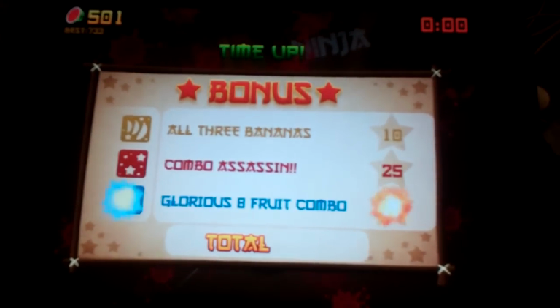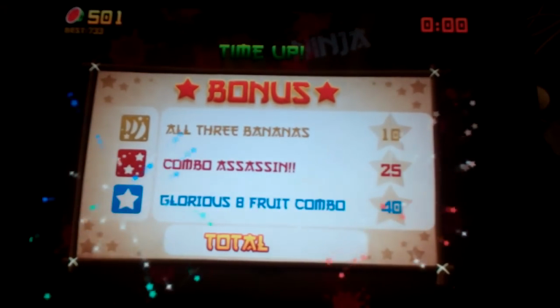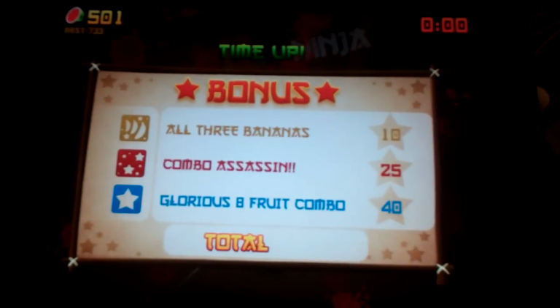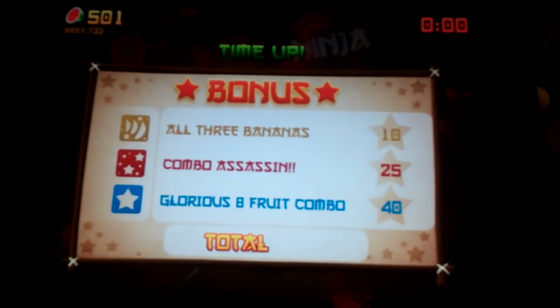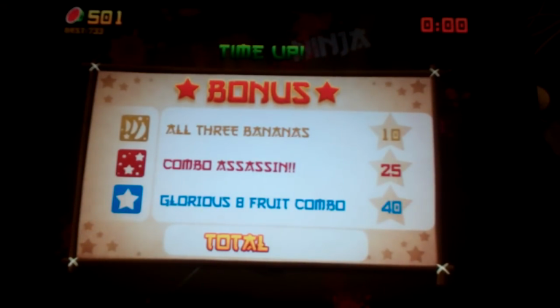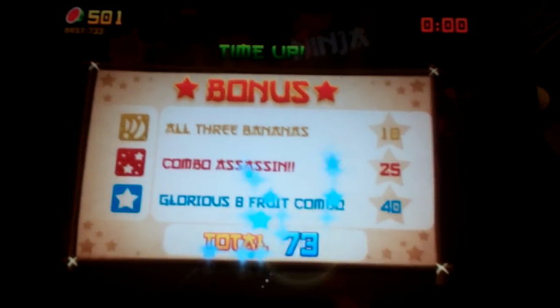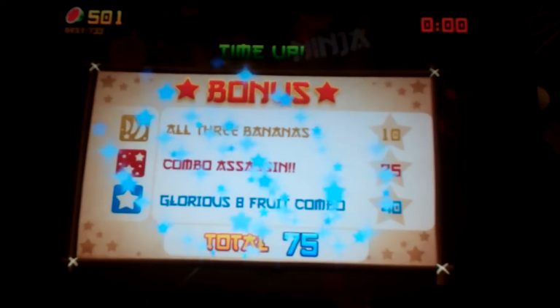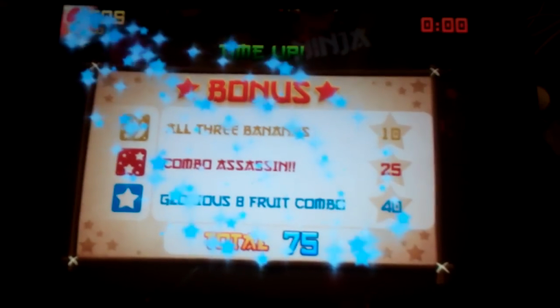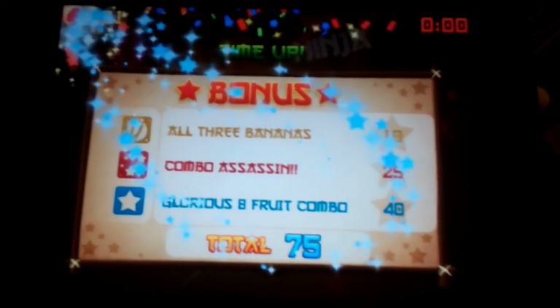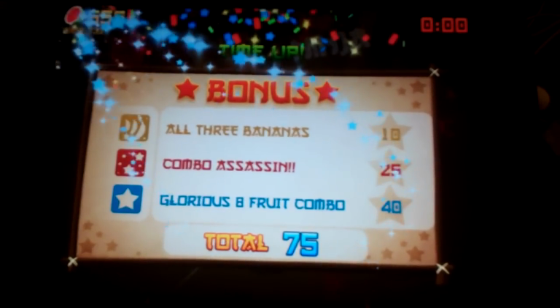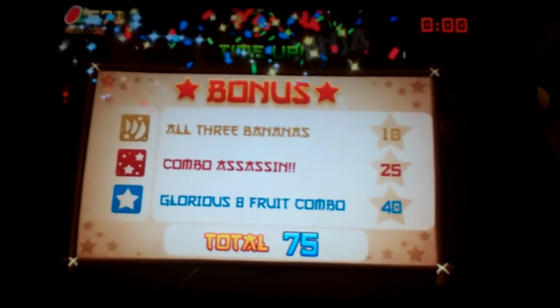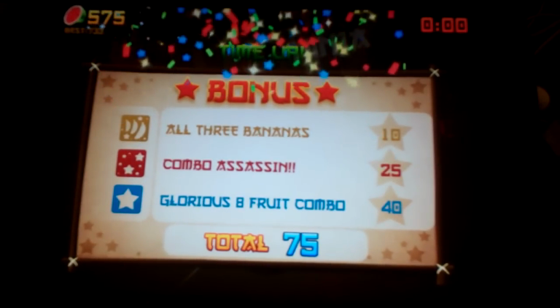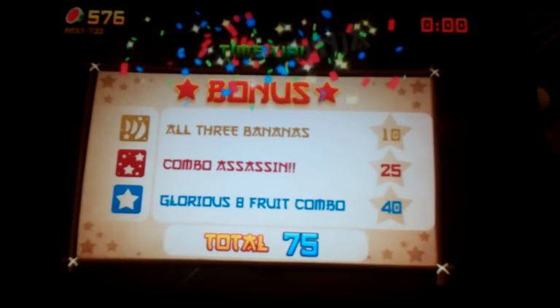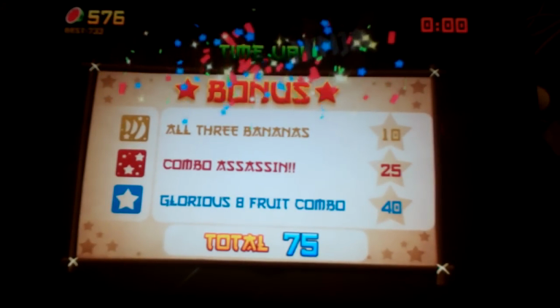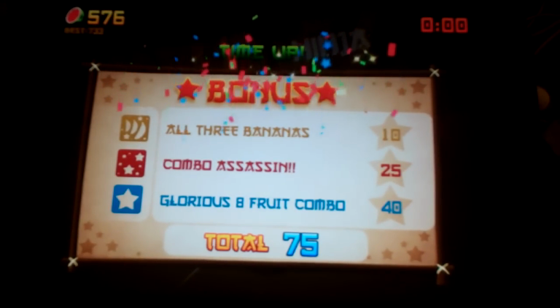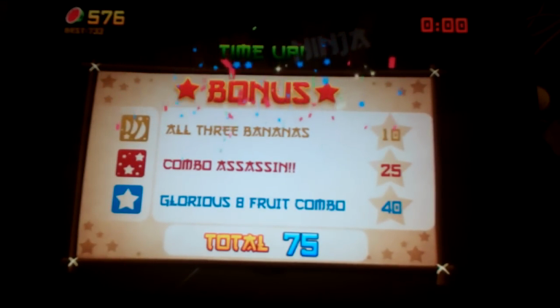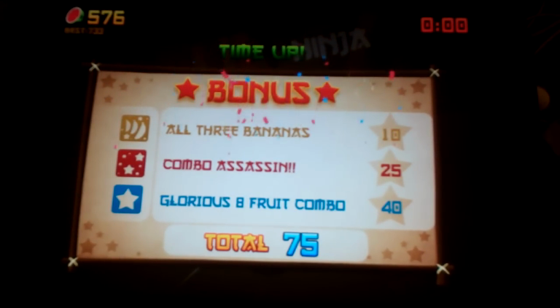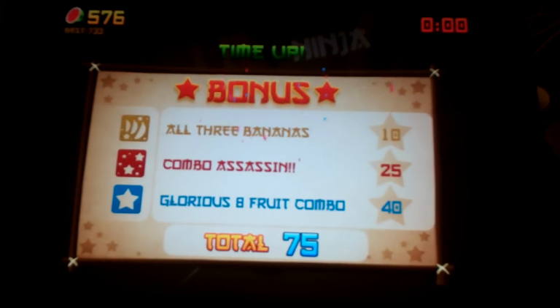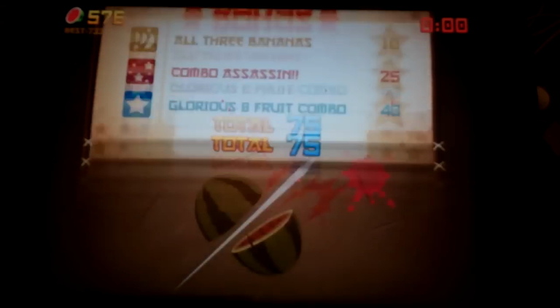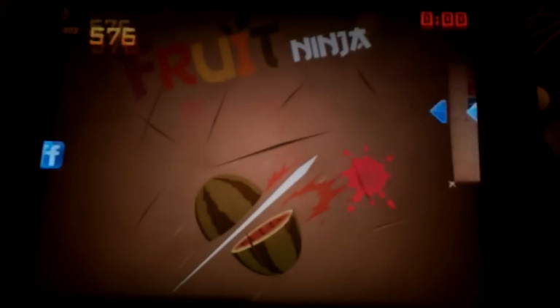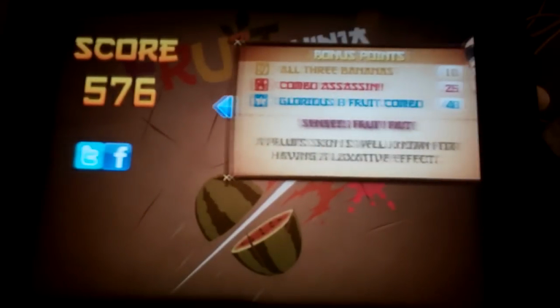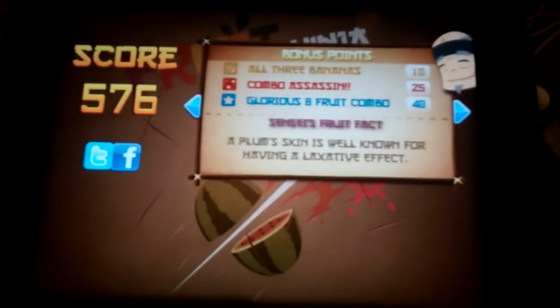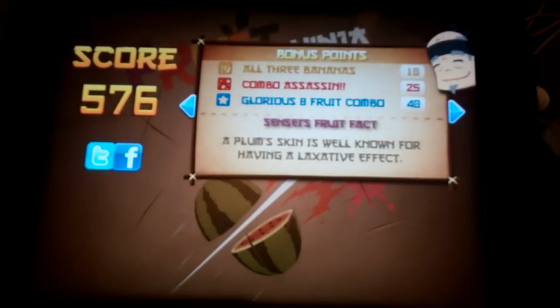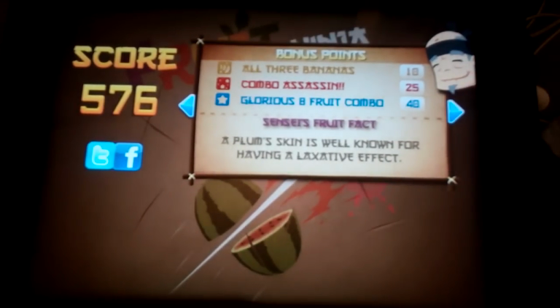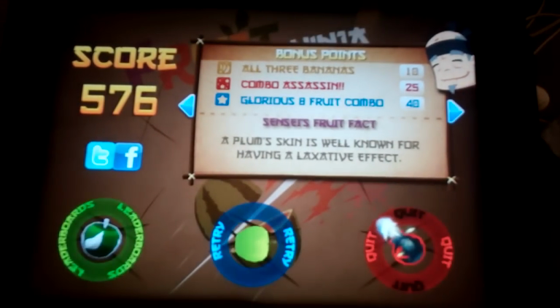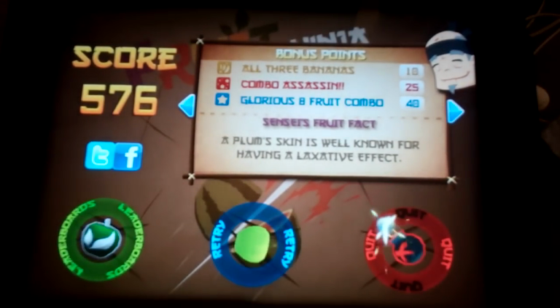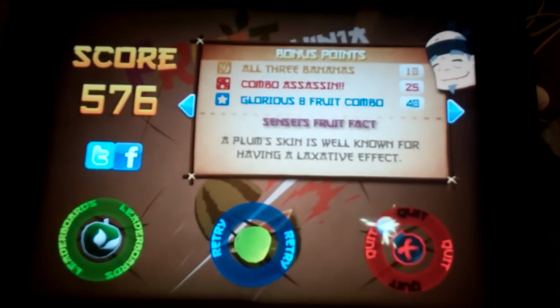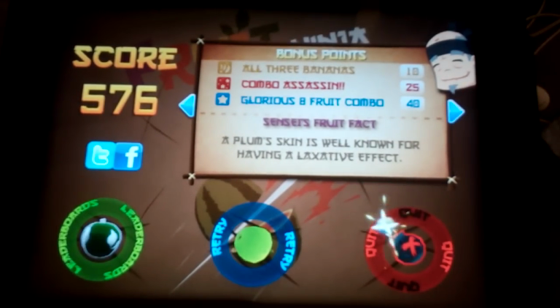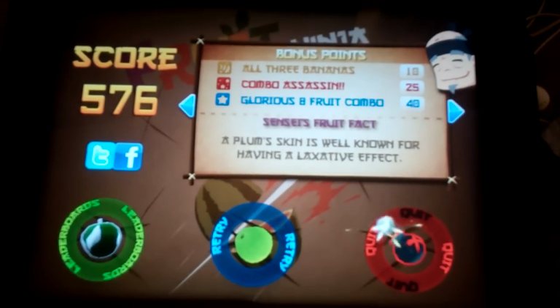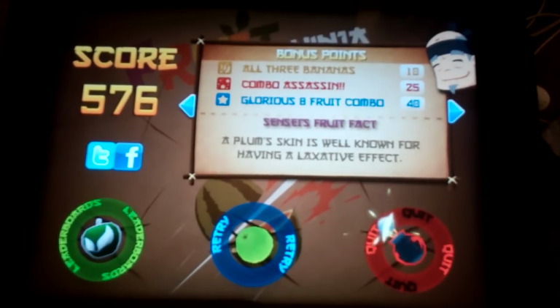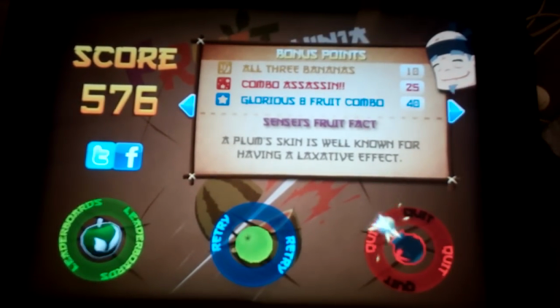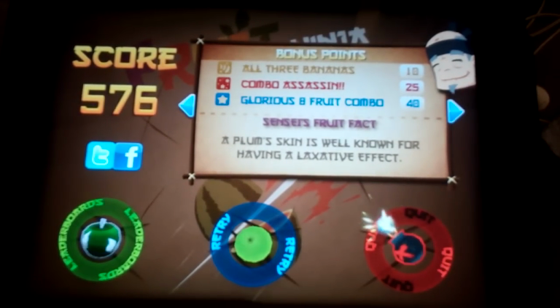Okay, so — glorious eight fruit combo. Good. So I got 576 points. That's cool.